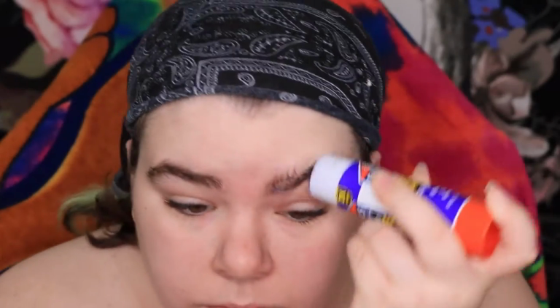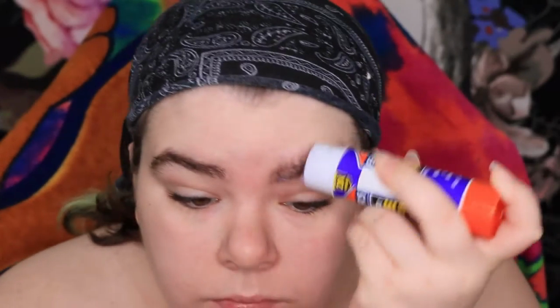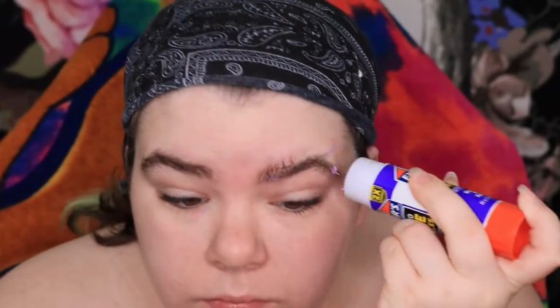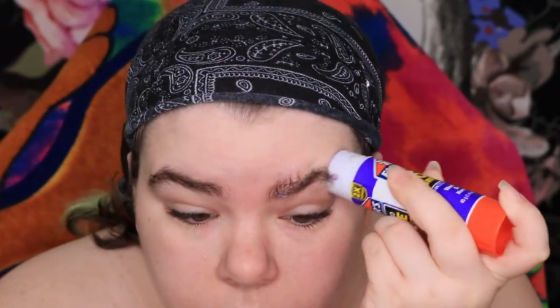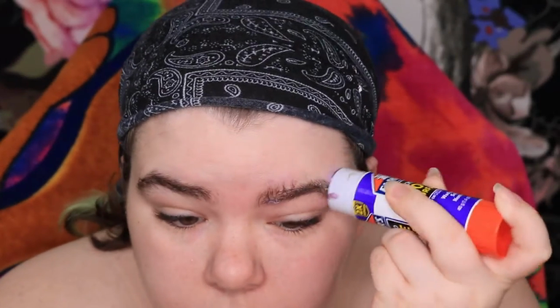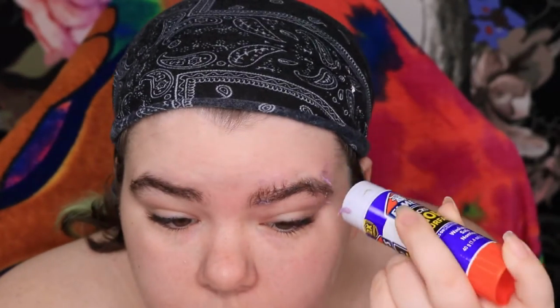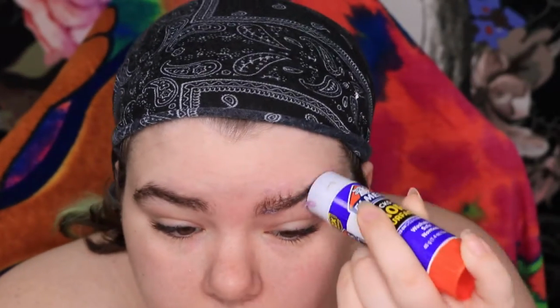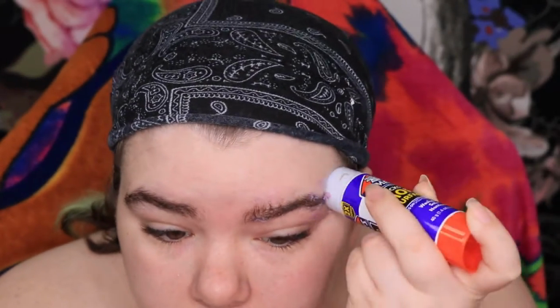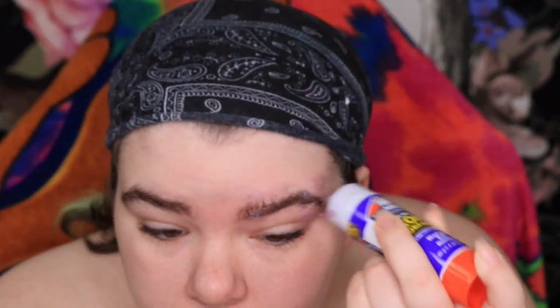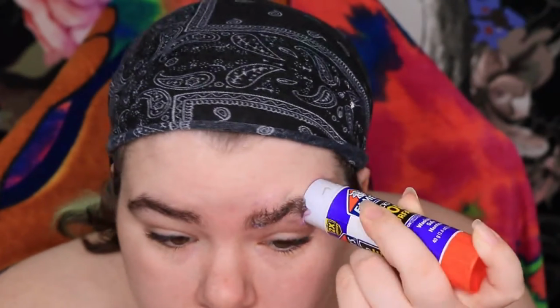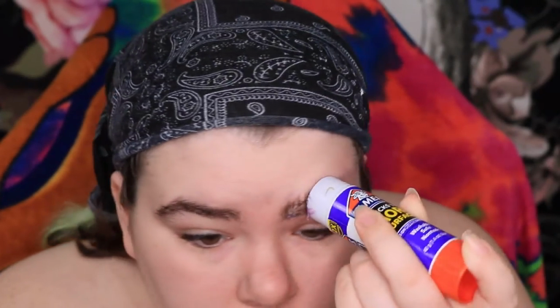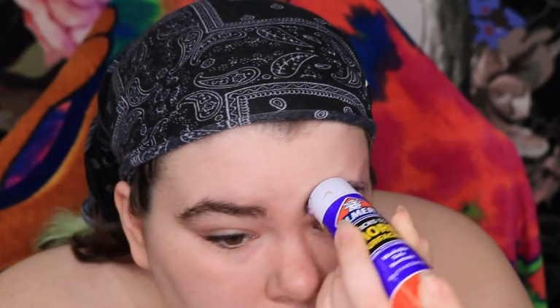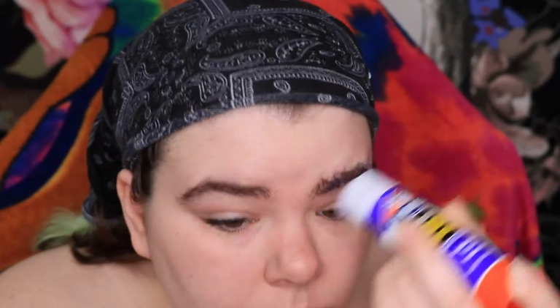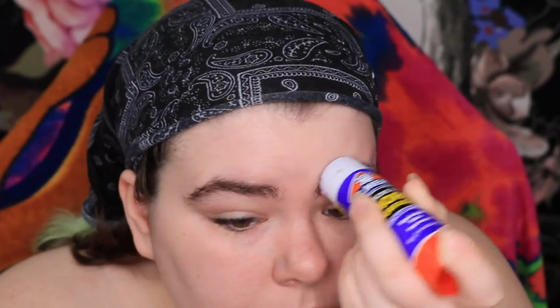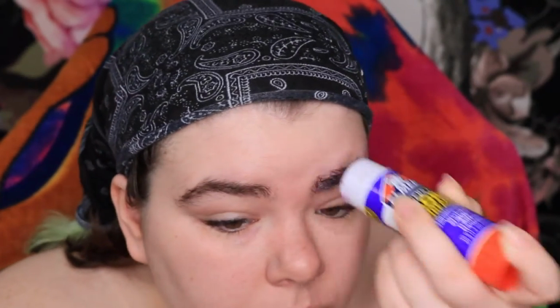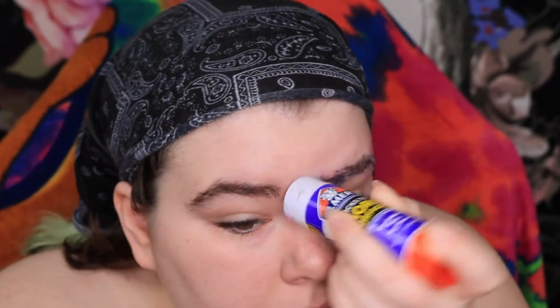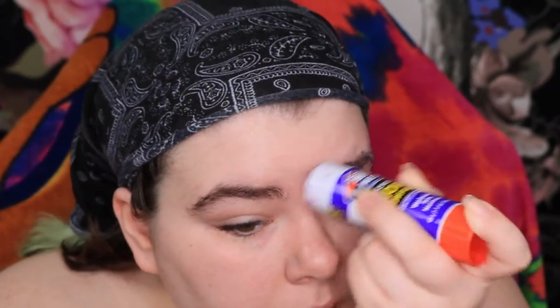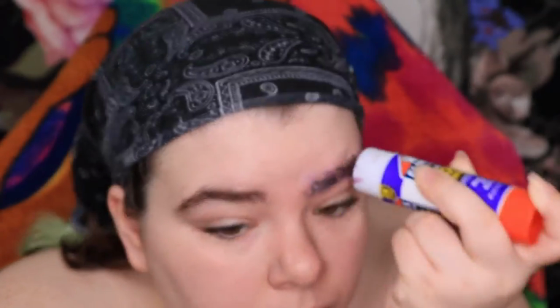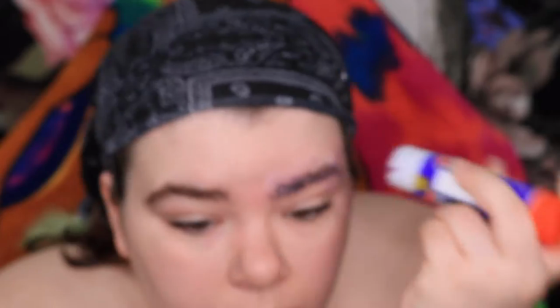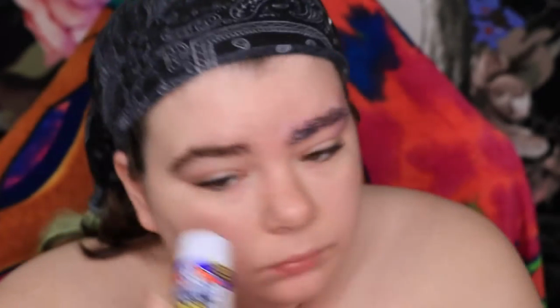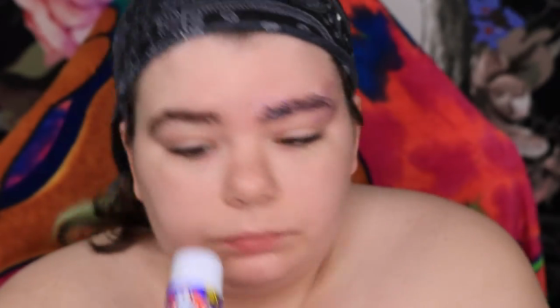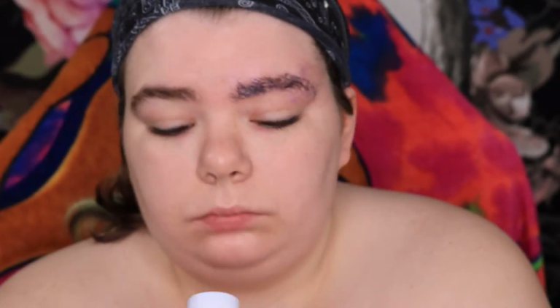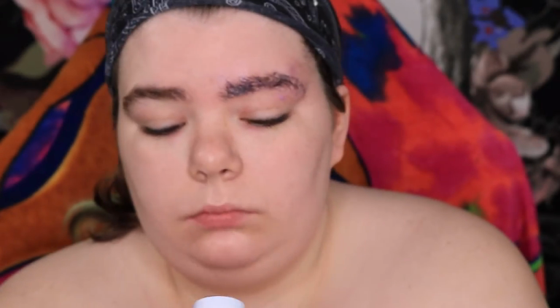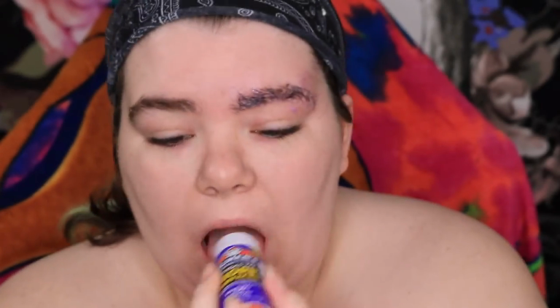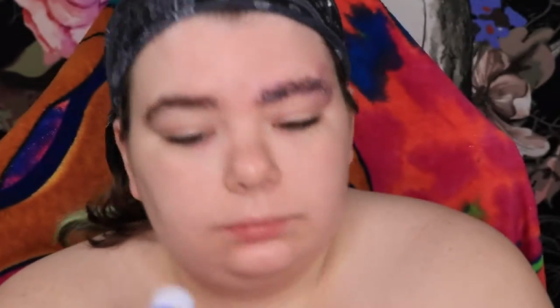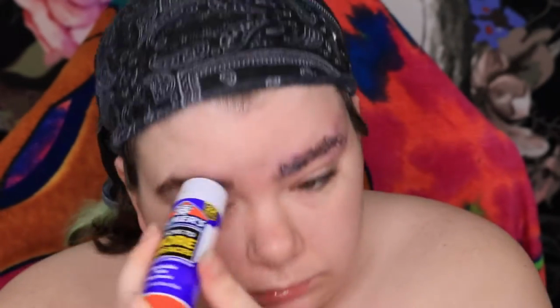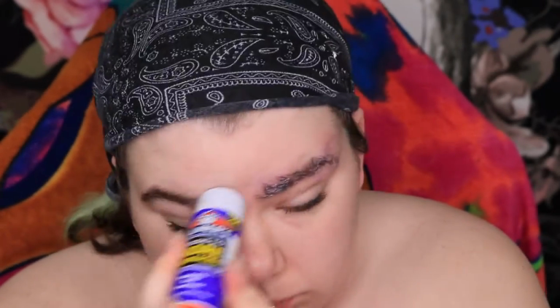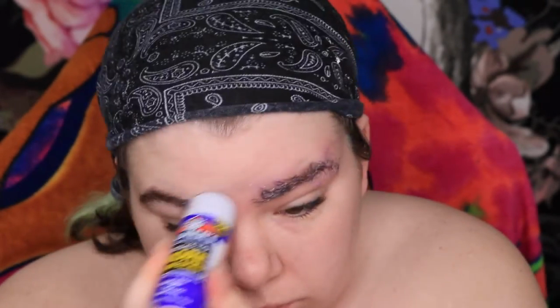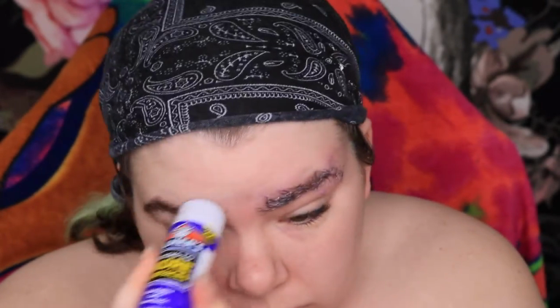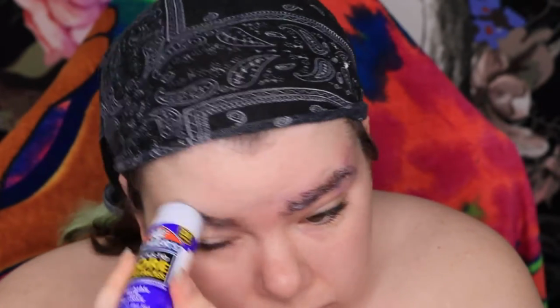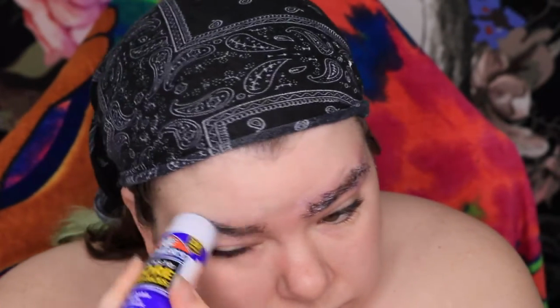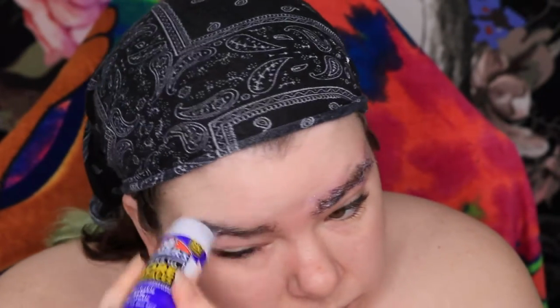Hi everybody, welcome back to my channel. In today's video, we're starting off by blocking the brows.